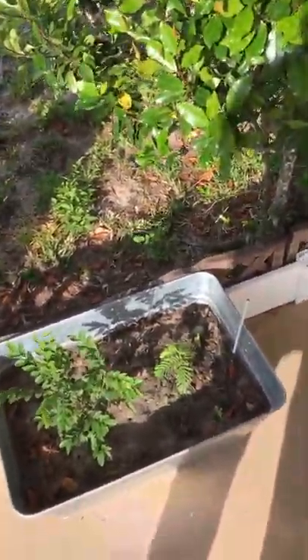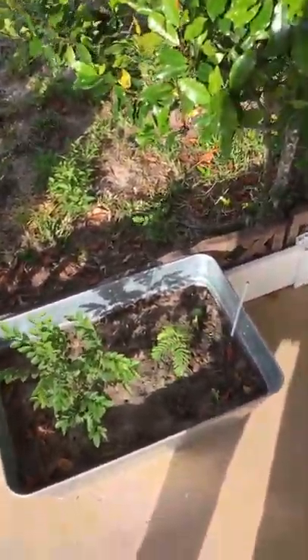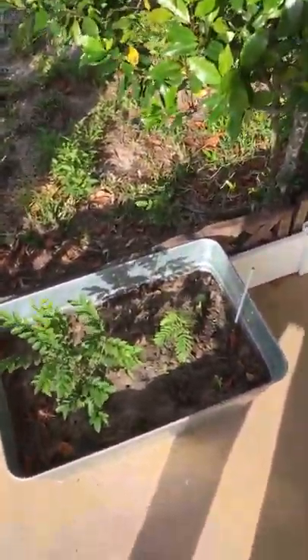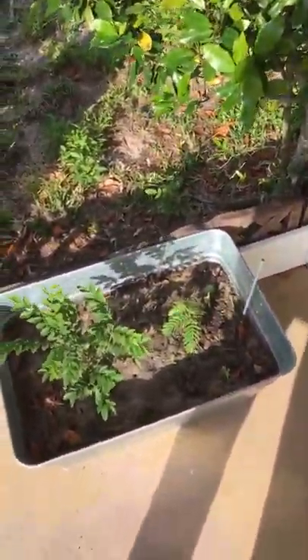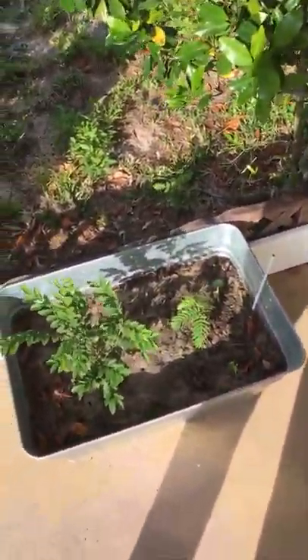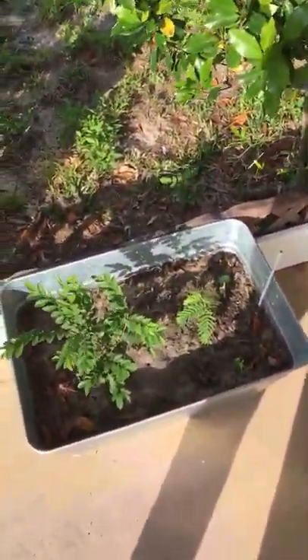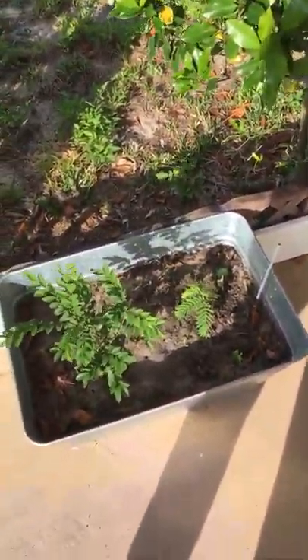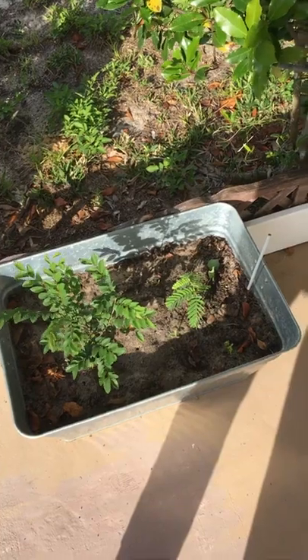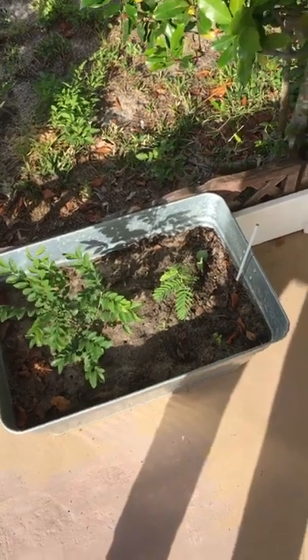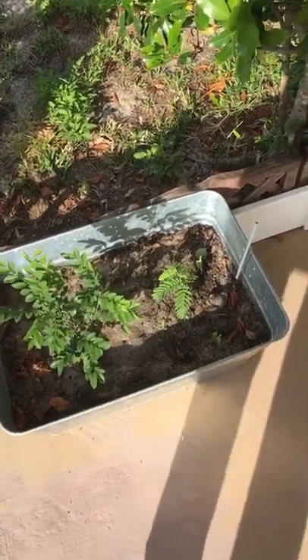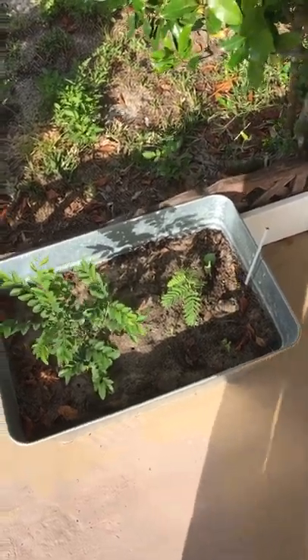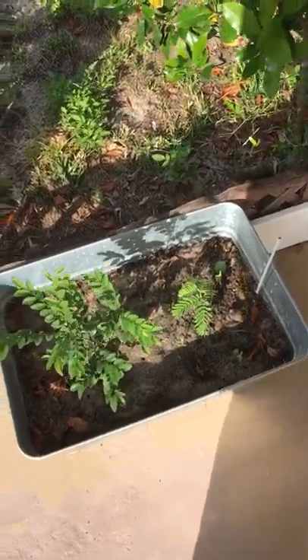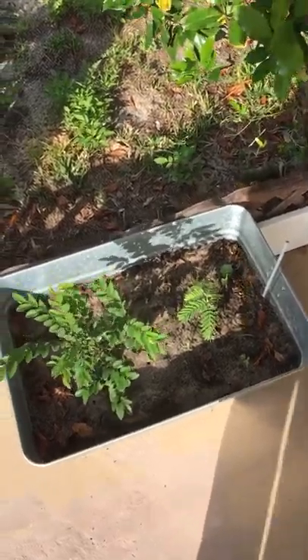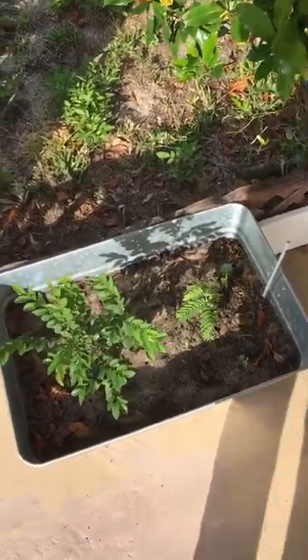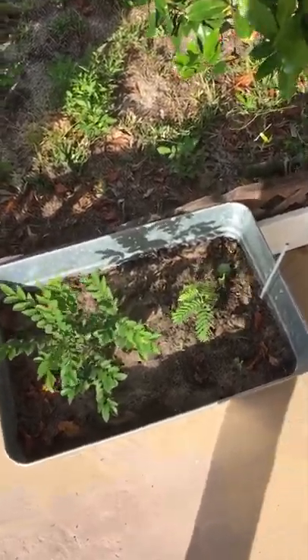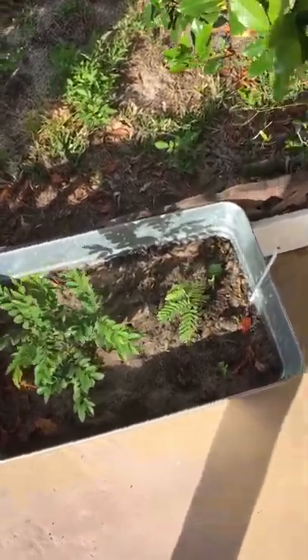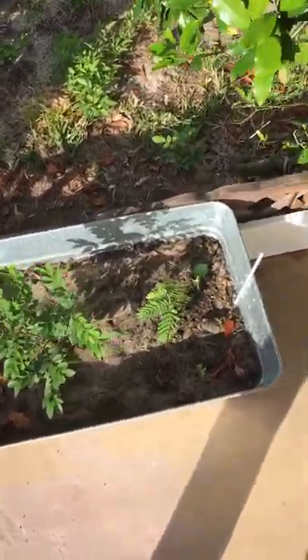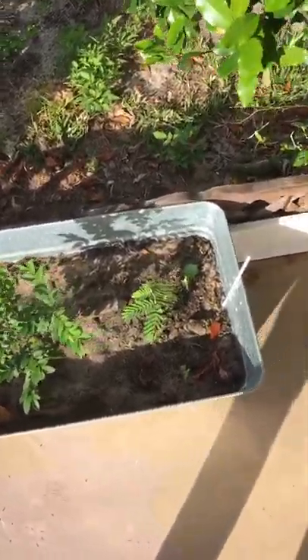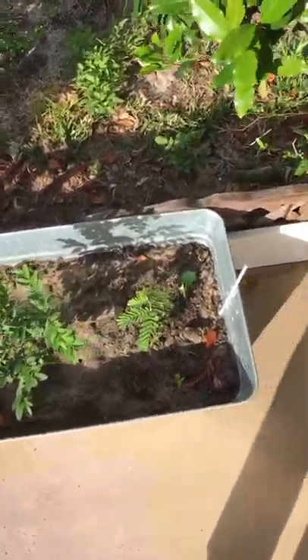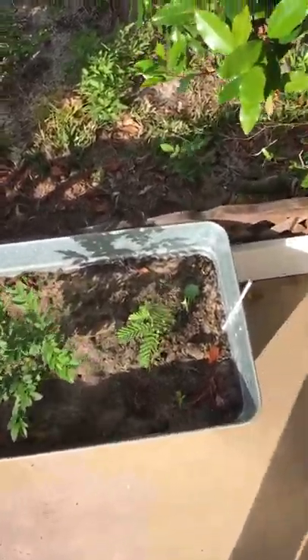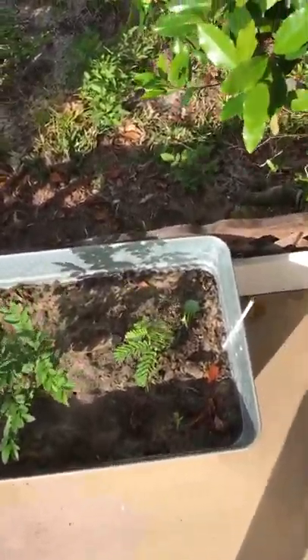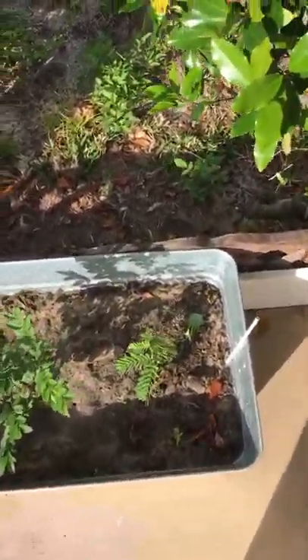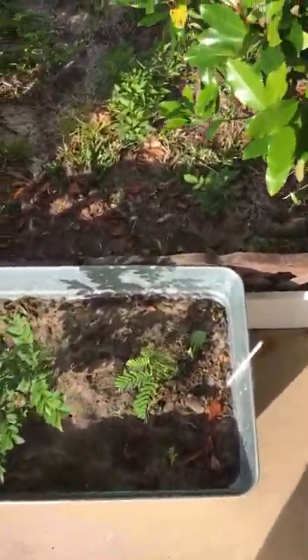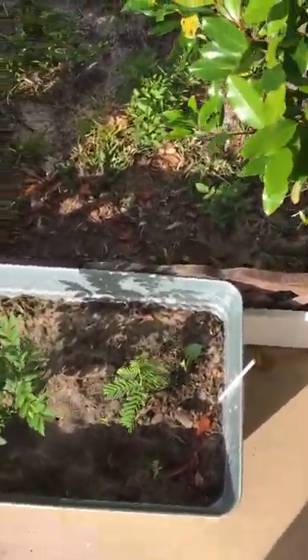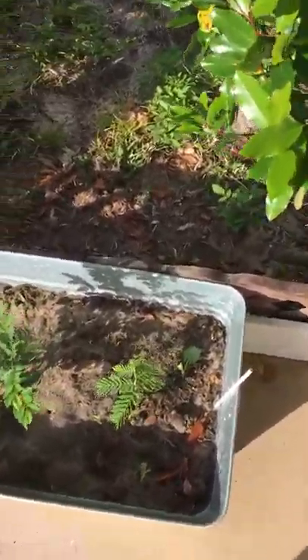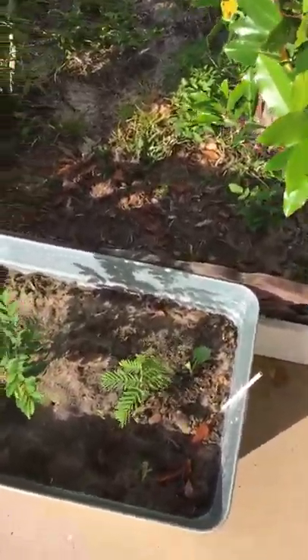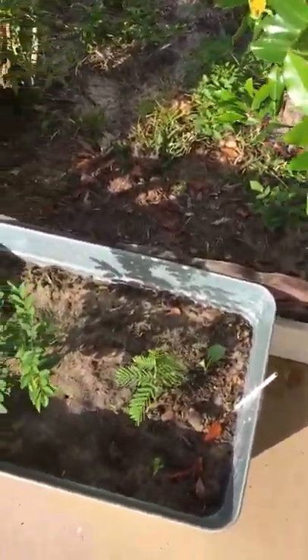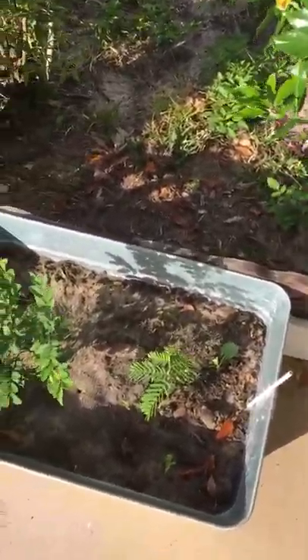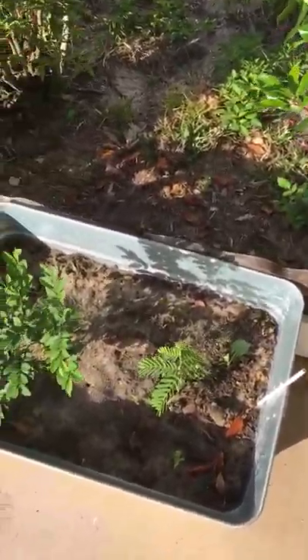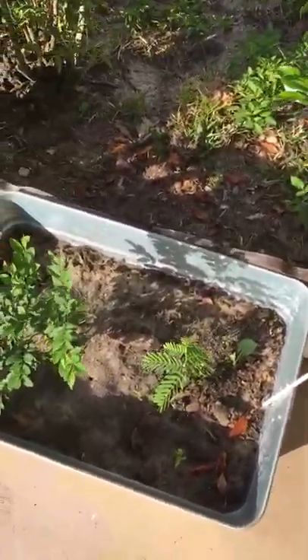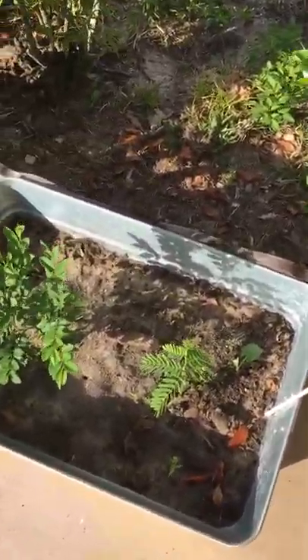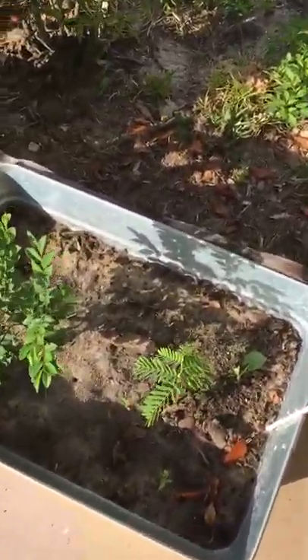And here's a Chinese elm on the left and another tamarind plant.